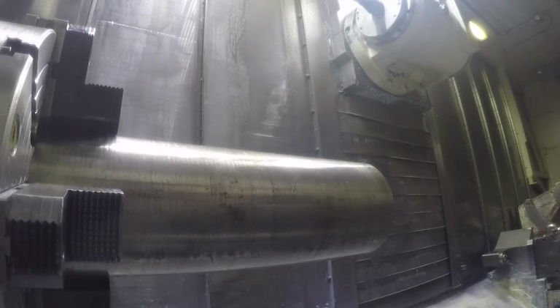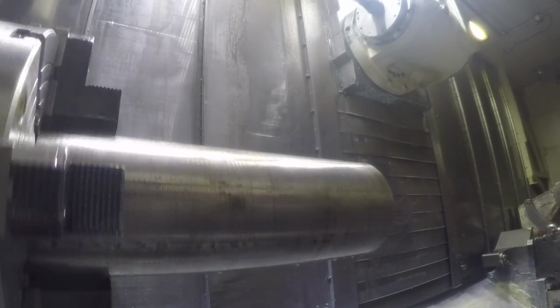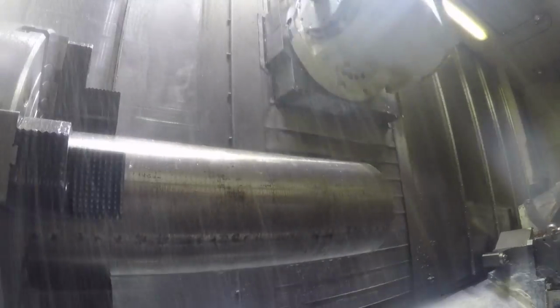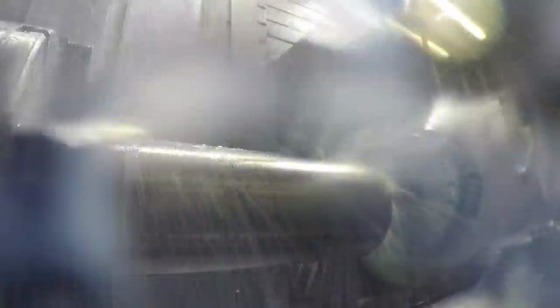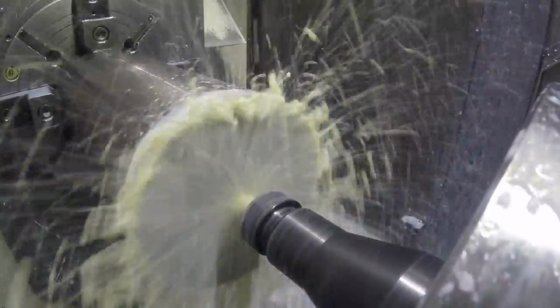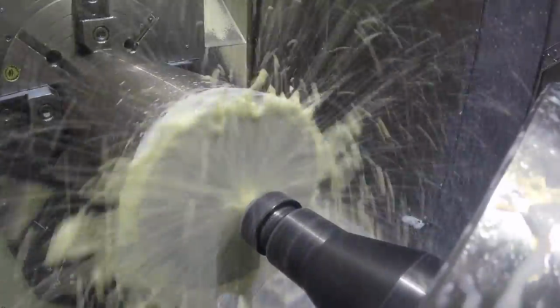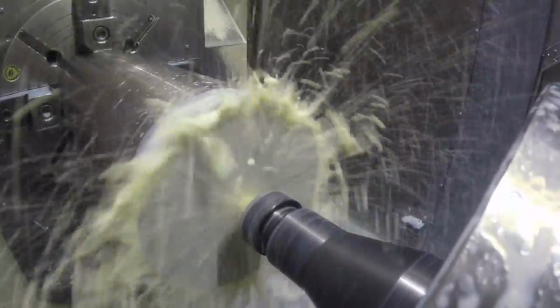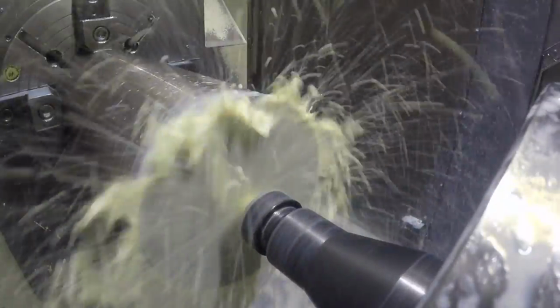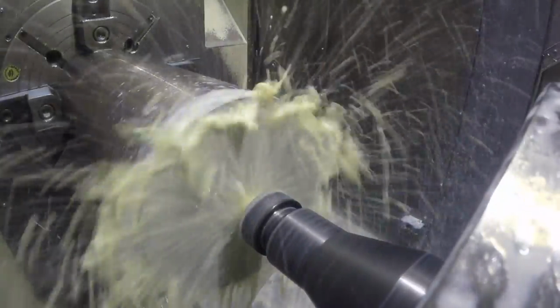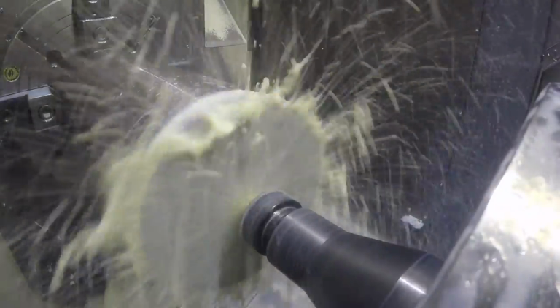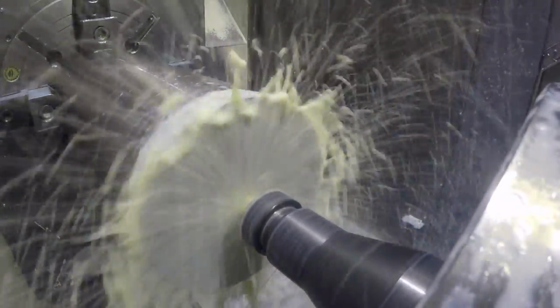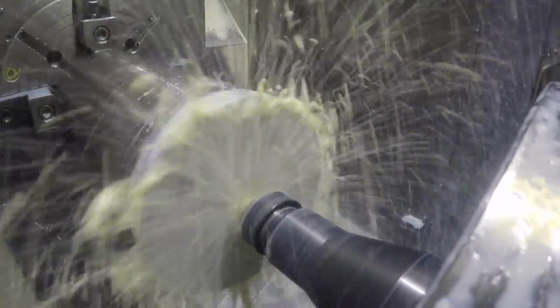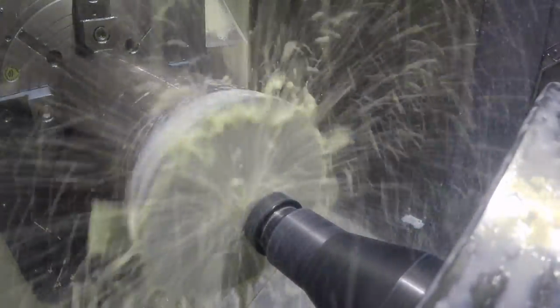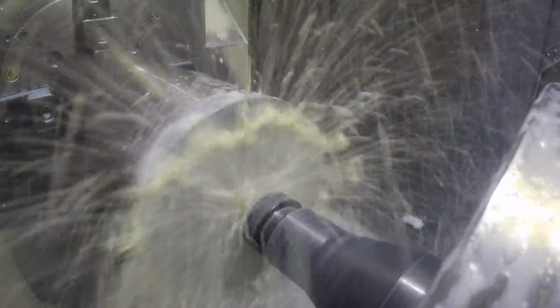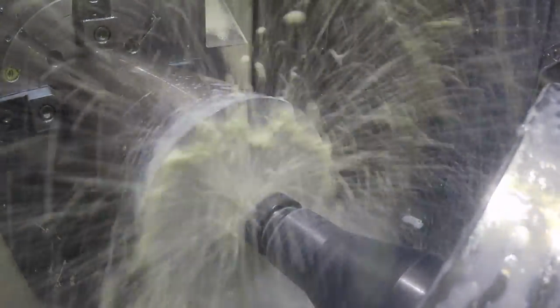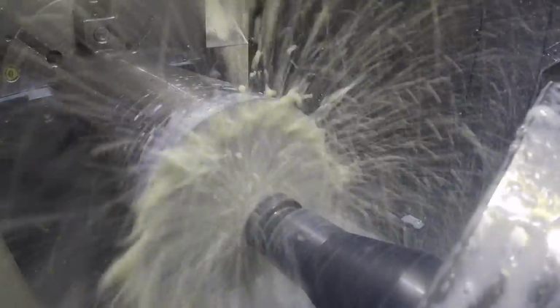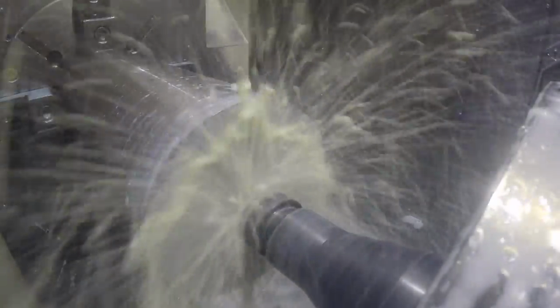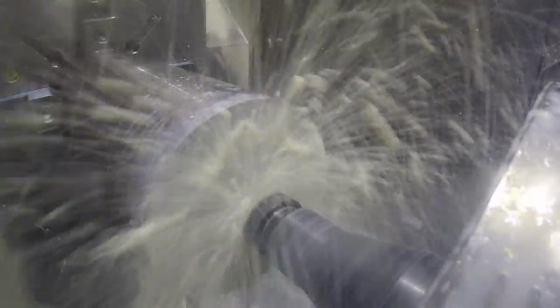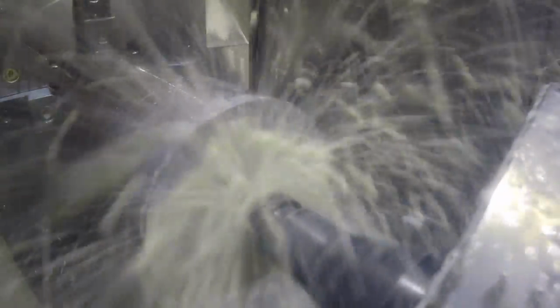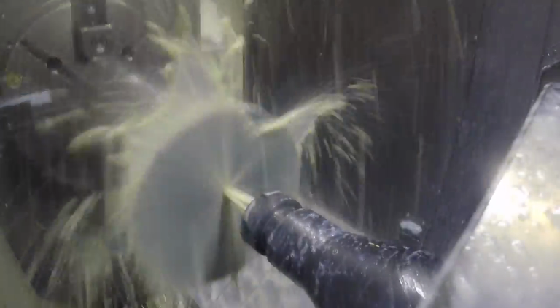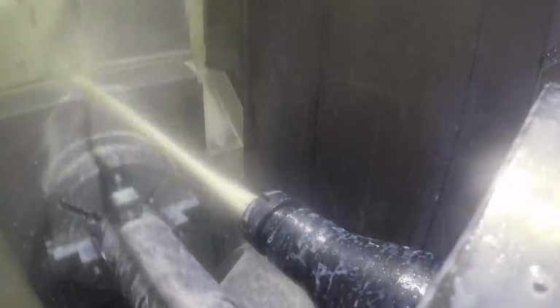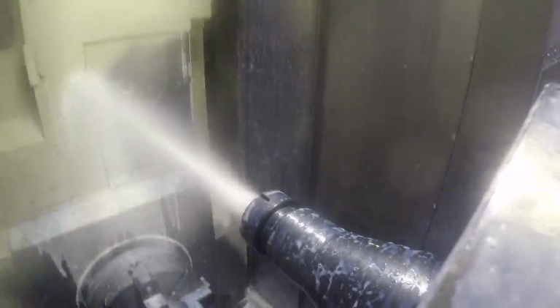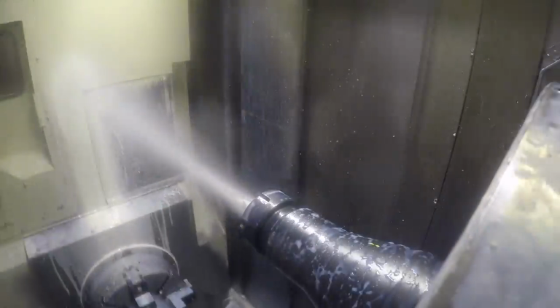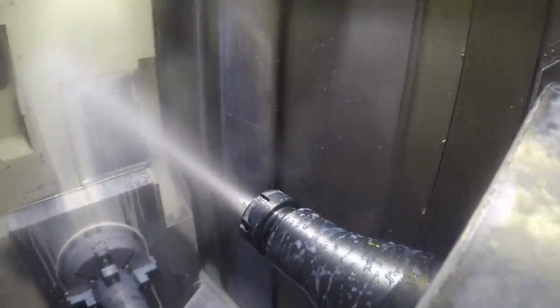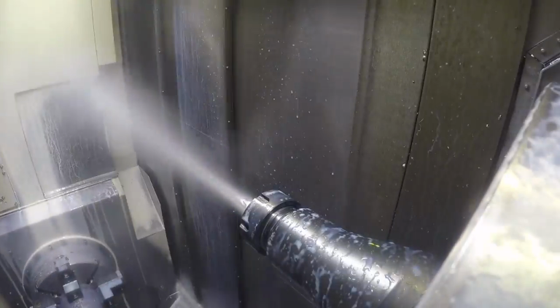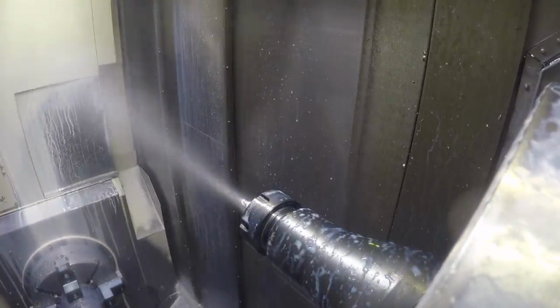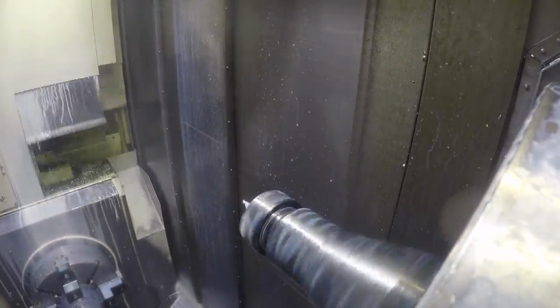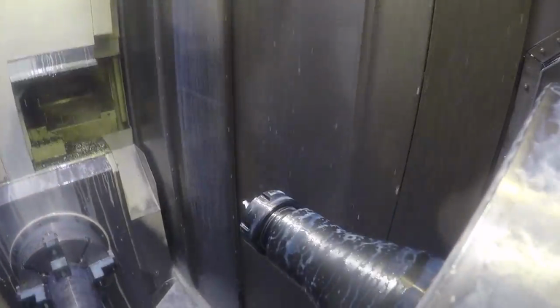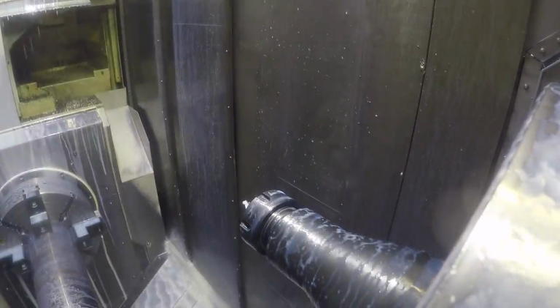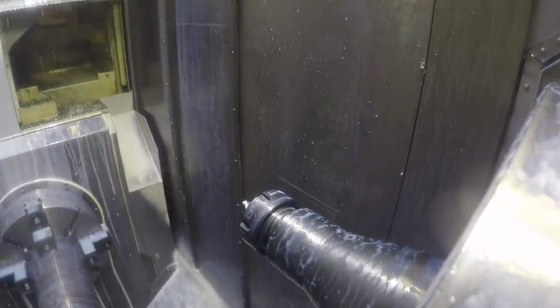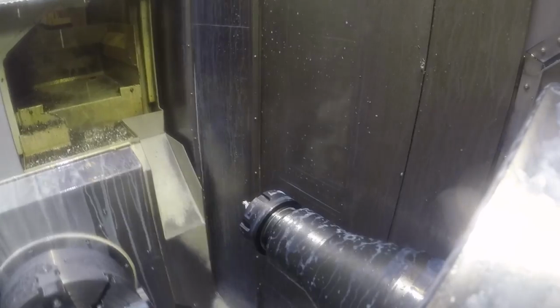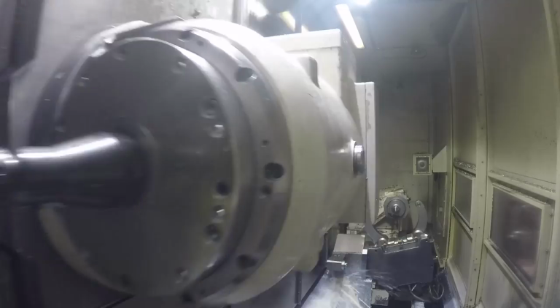So this first part of the video is just facing the ends and center drilling all the pieces of material here.